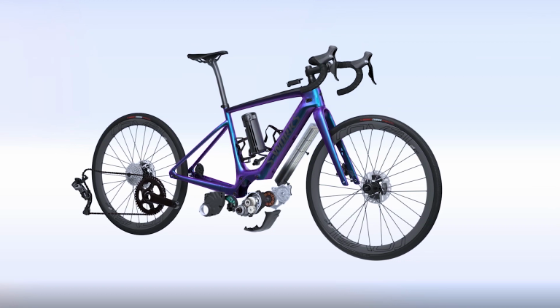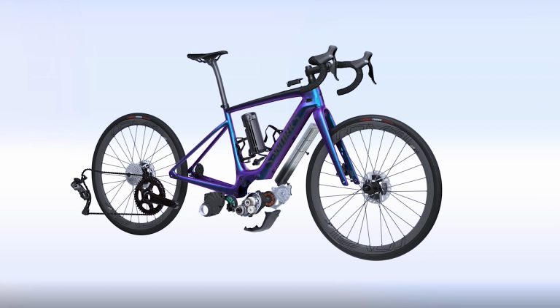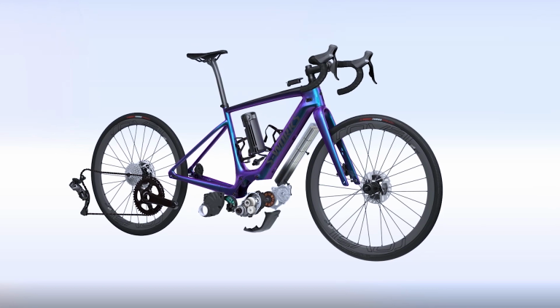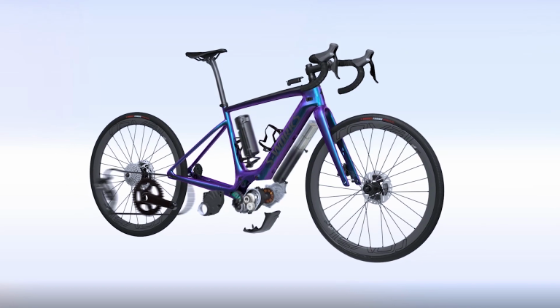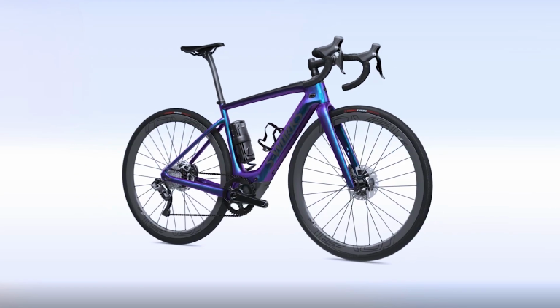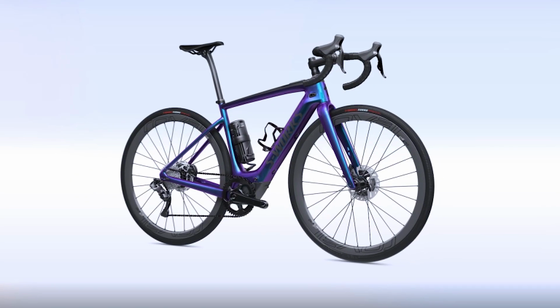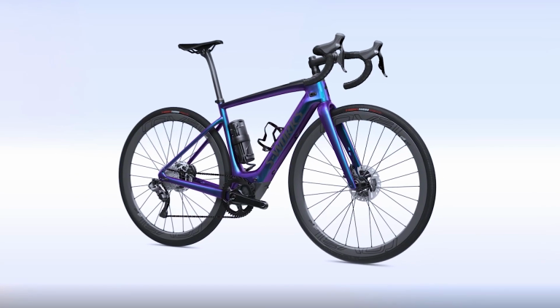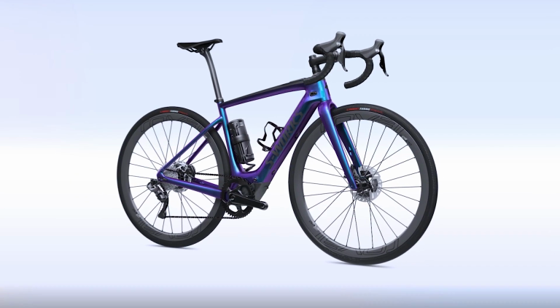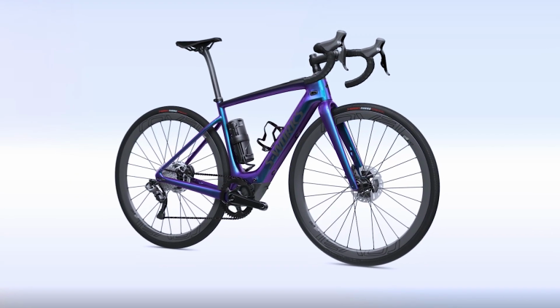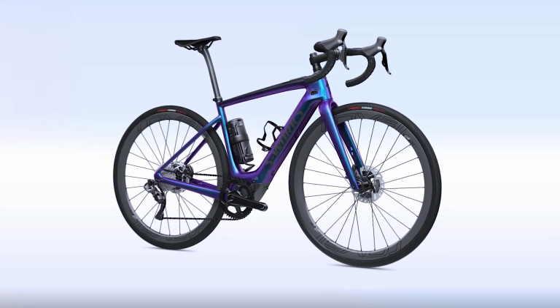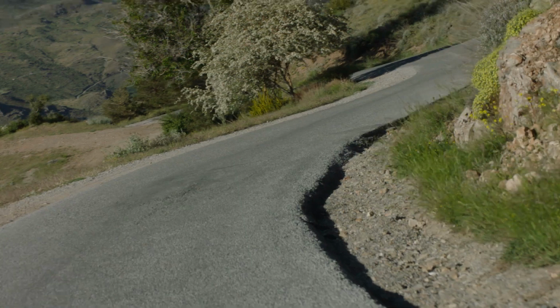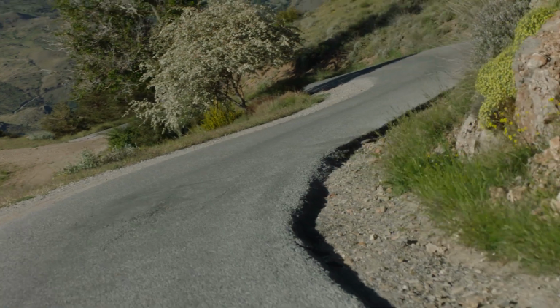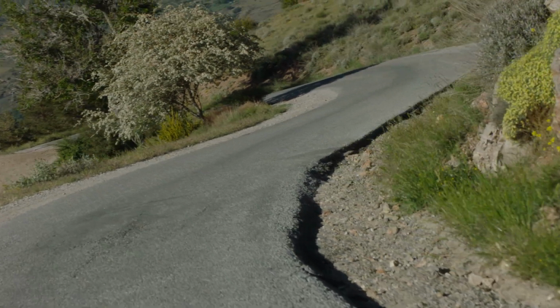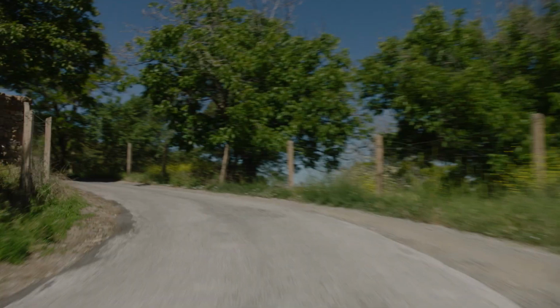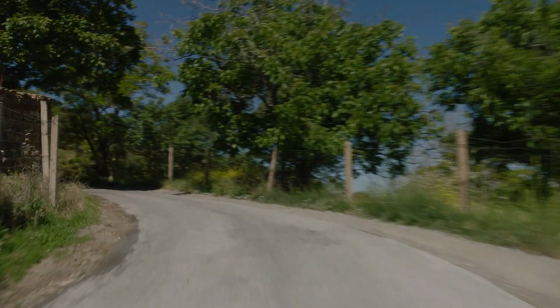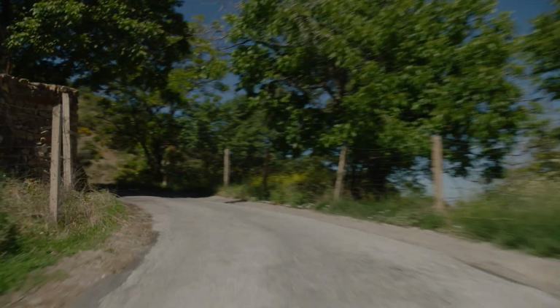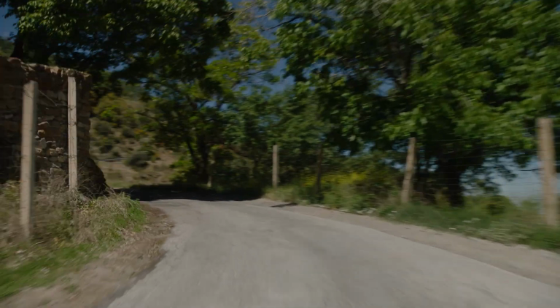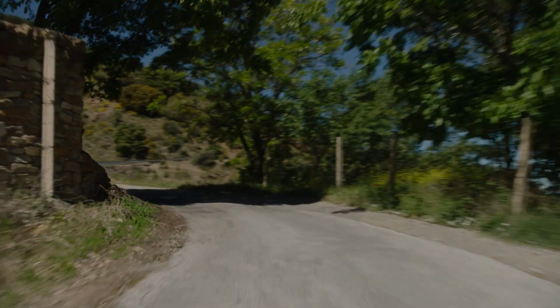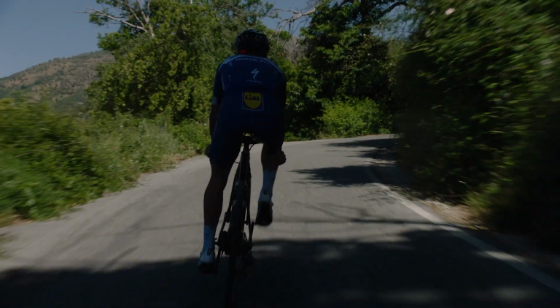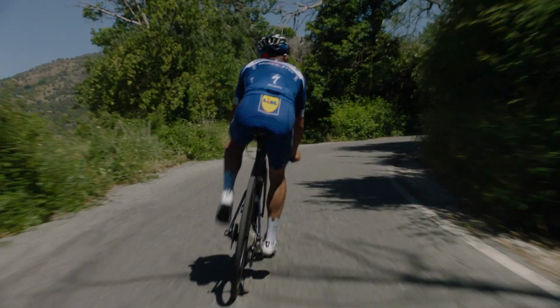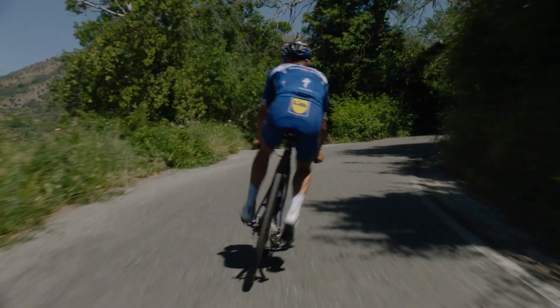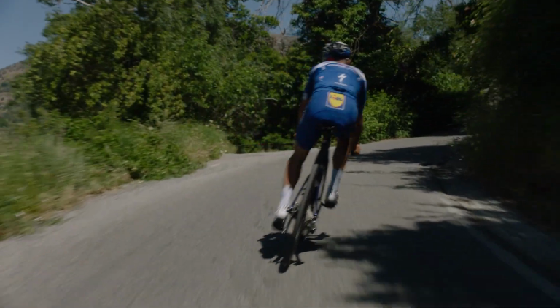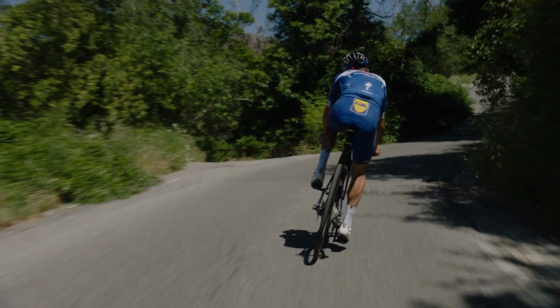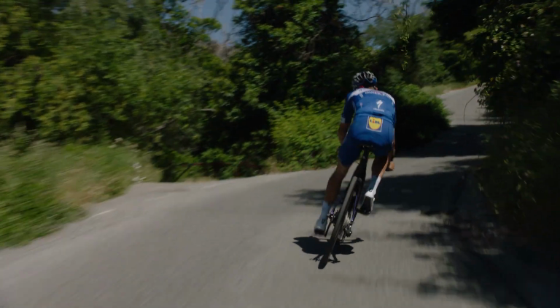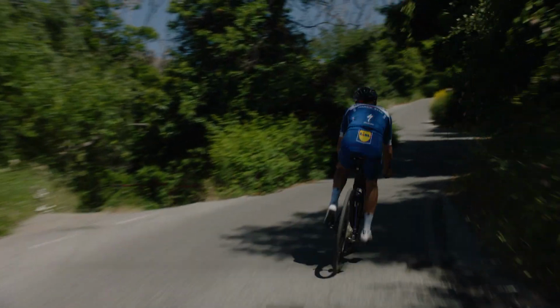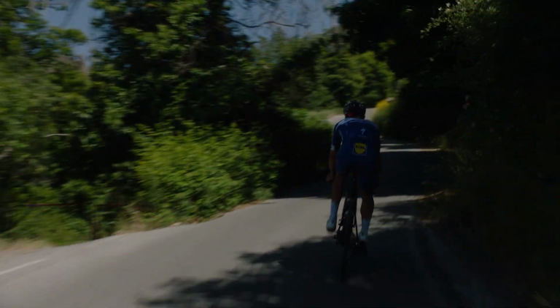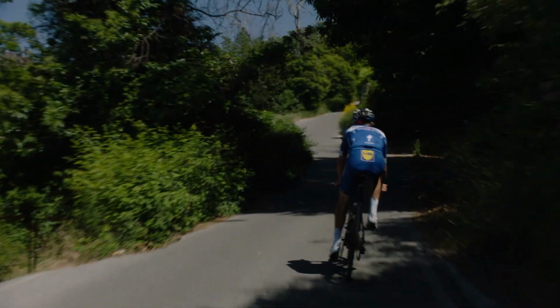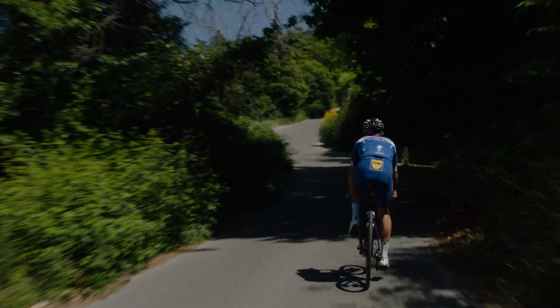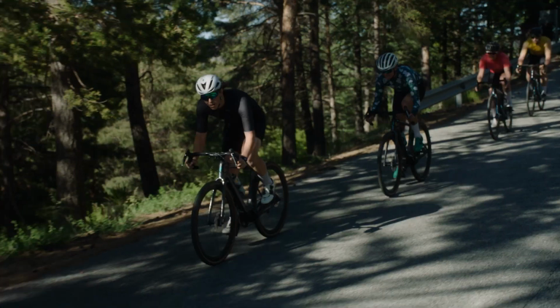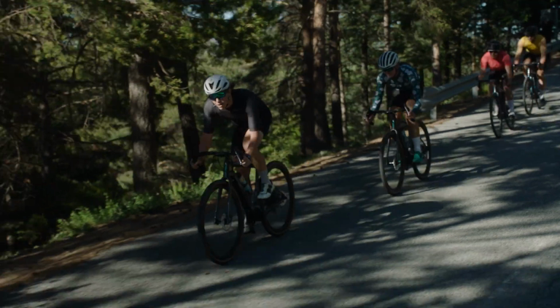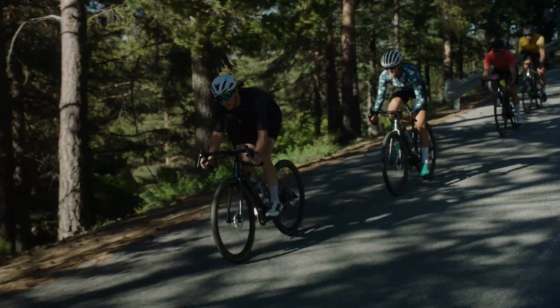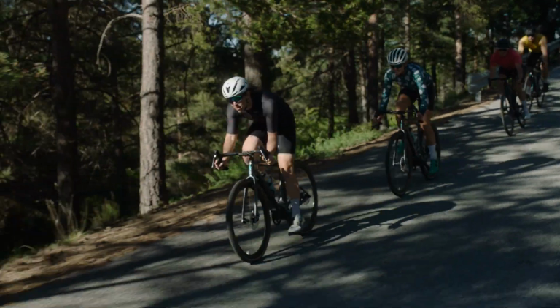Specialized SL motors are incredibly lightweight and smooth while providing twice your power — delivering it's you, only faster.